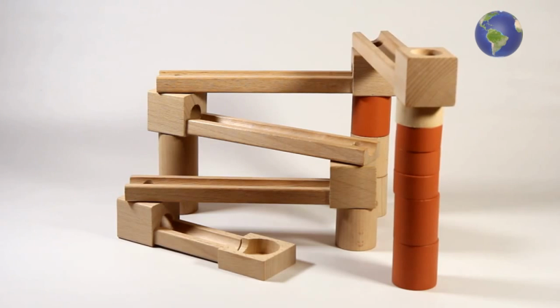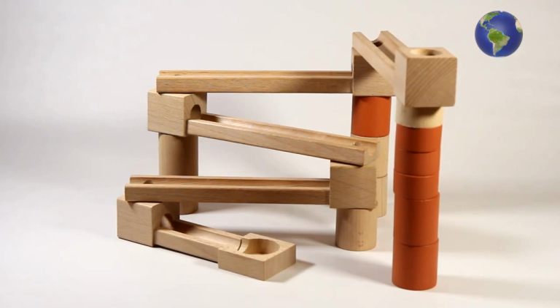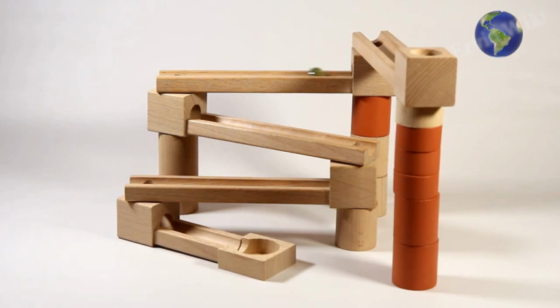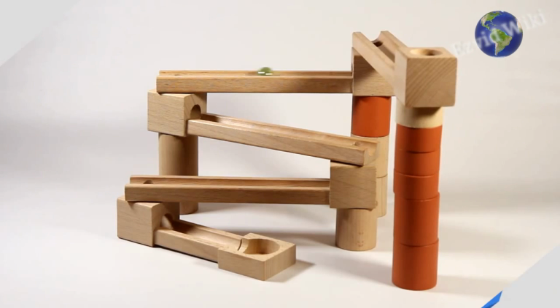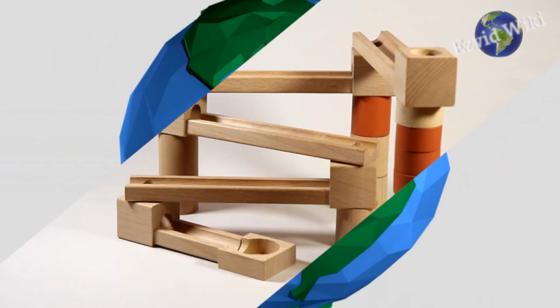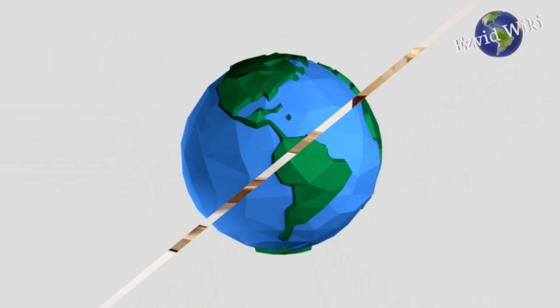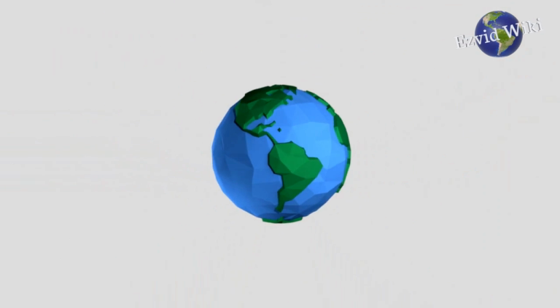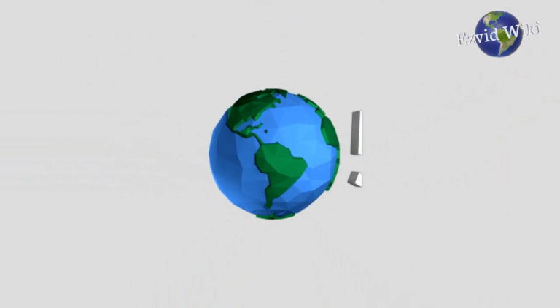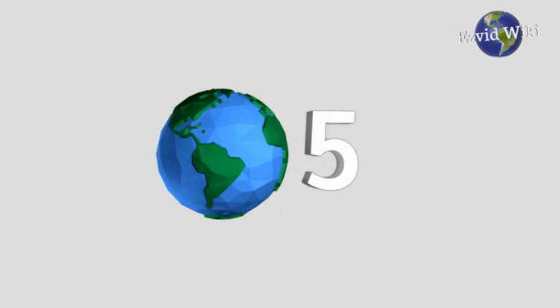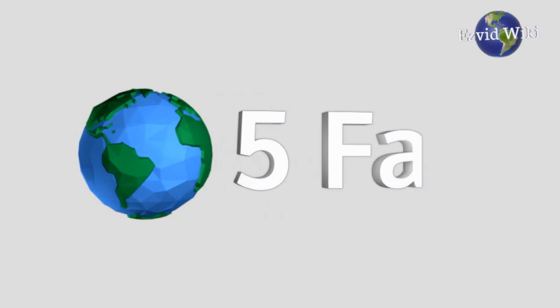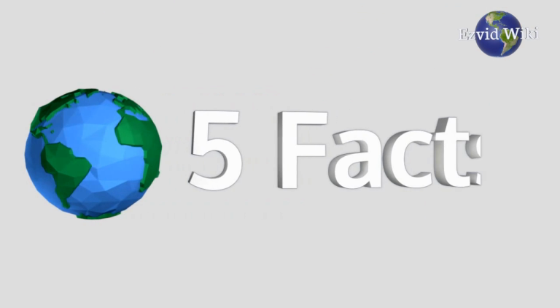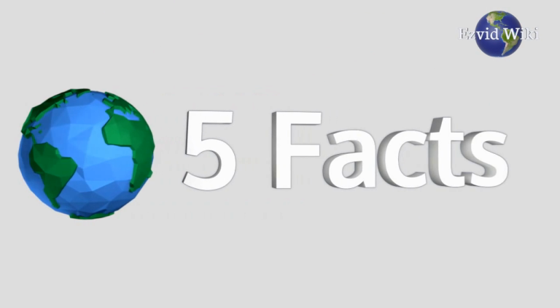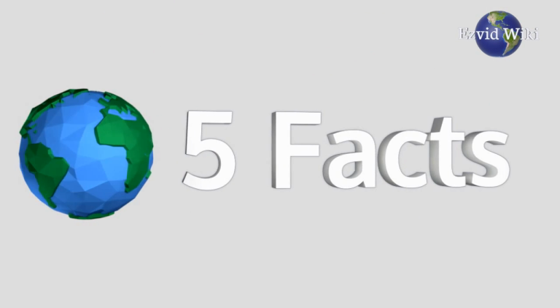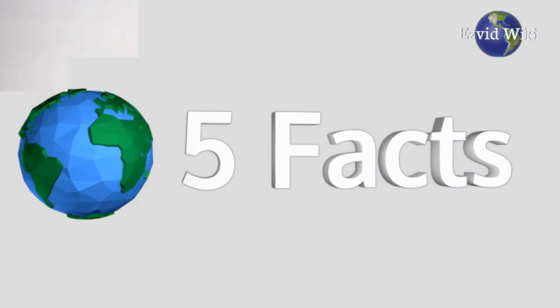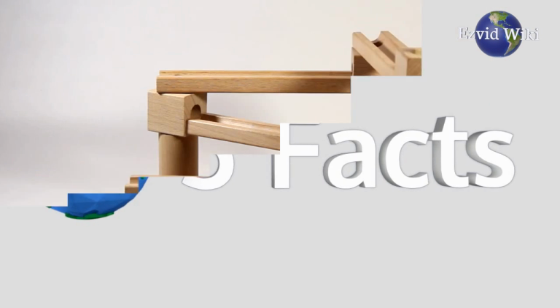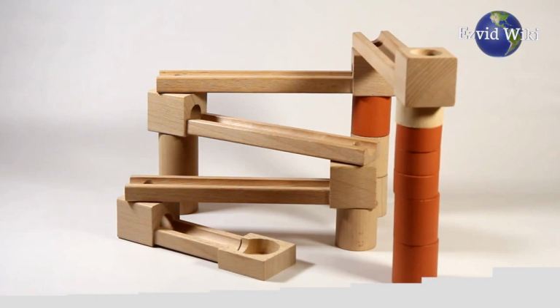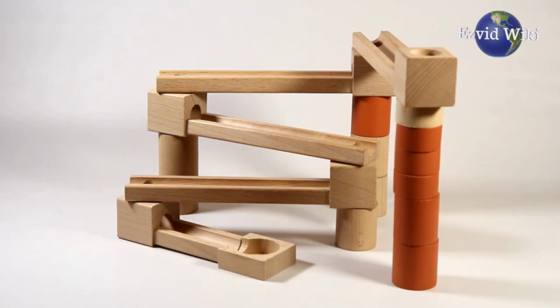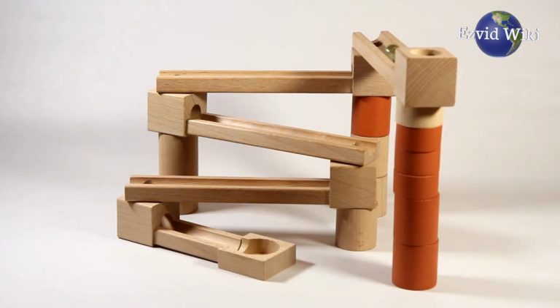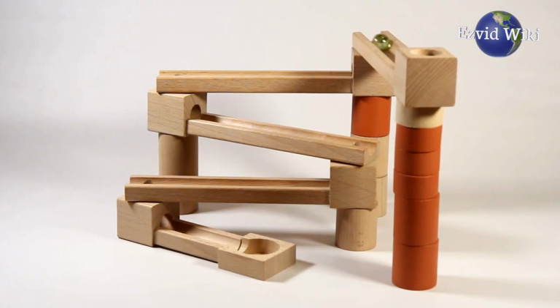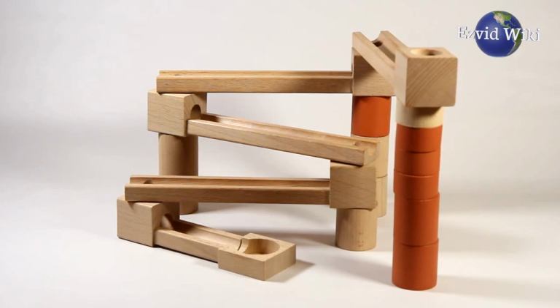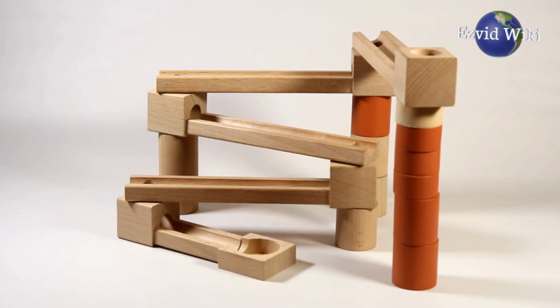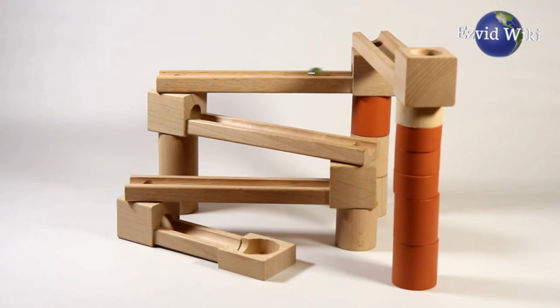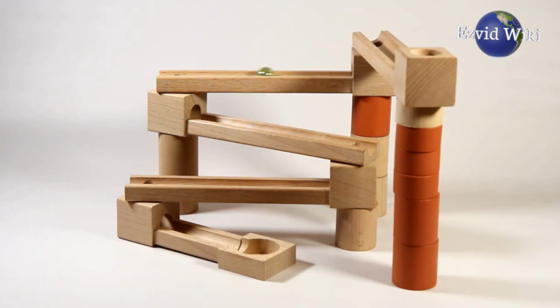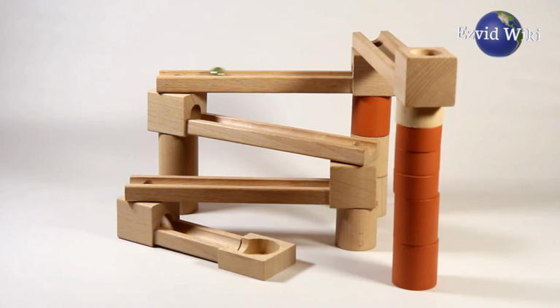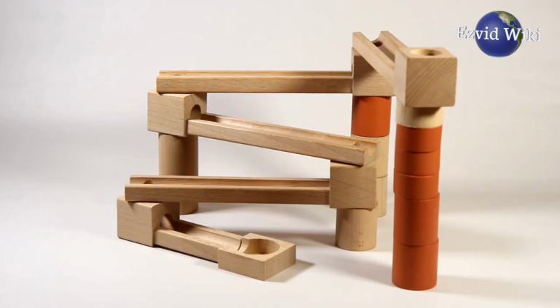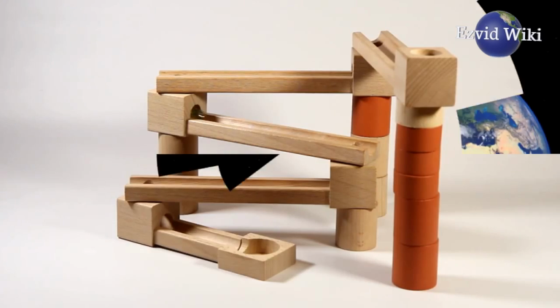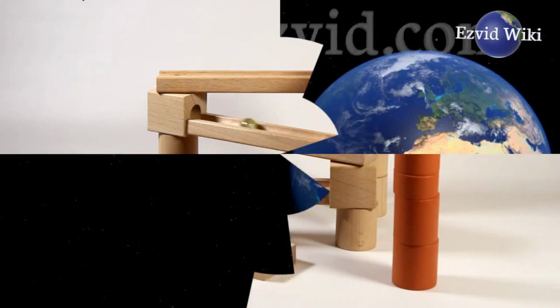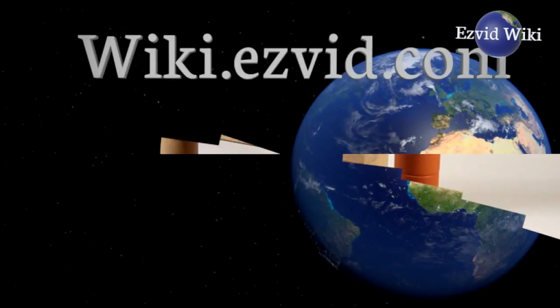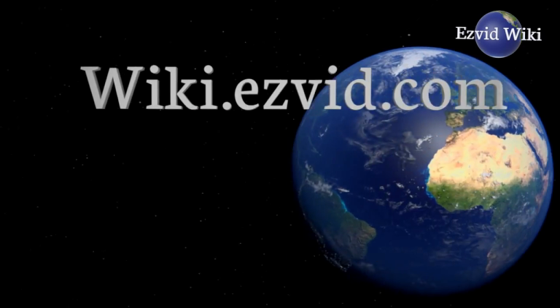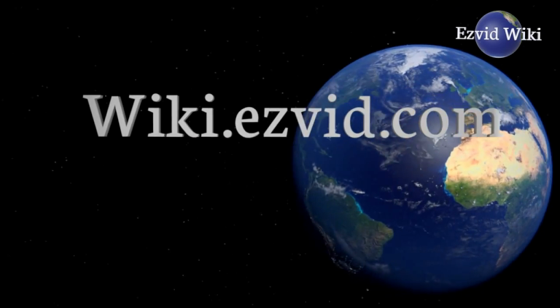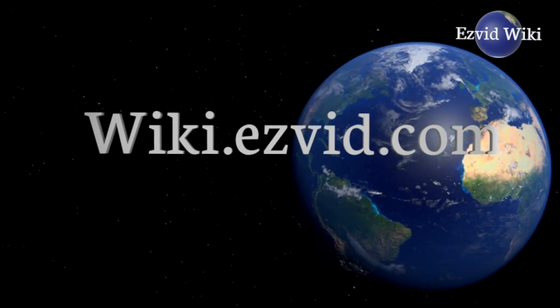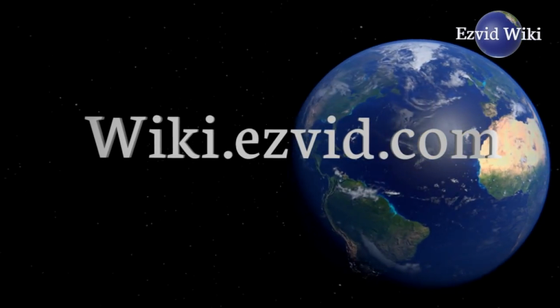These are the 5 facts you need to know about marble runs. Brought to you by EasyVidWiki.